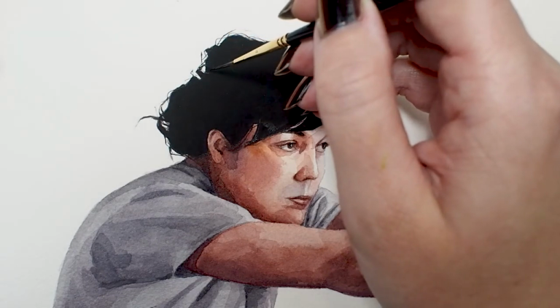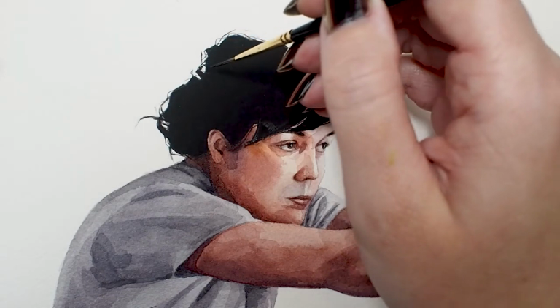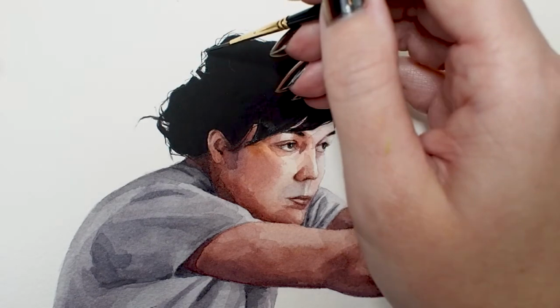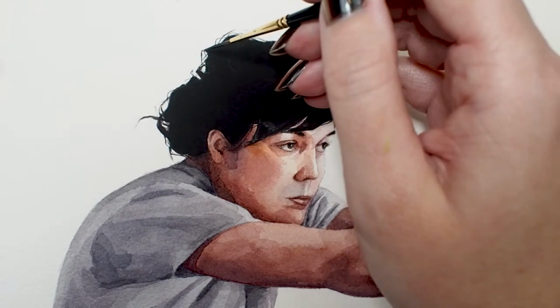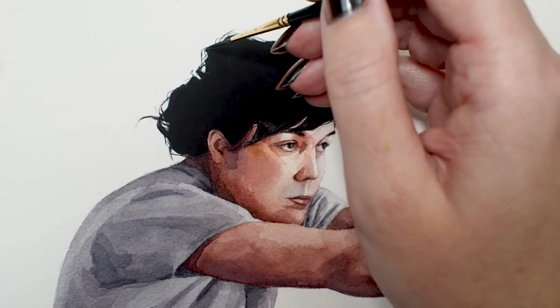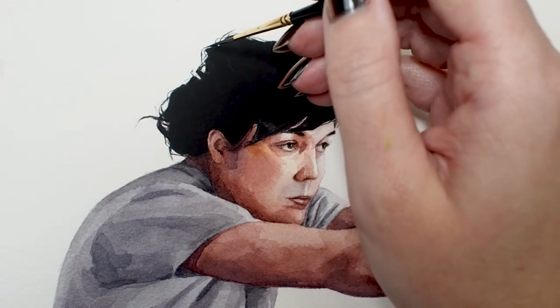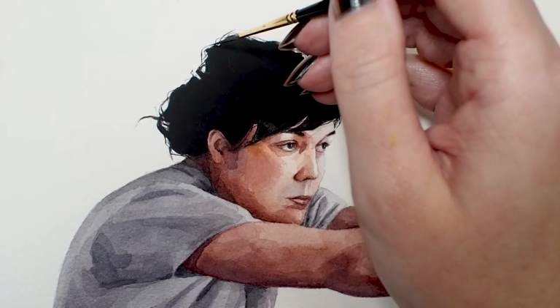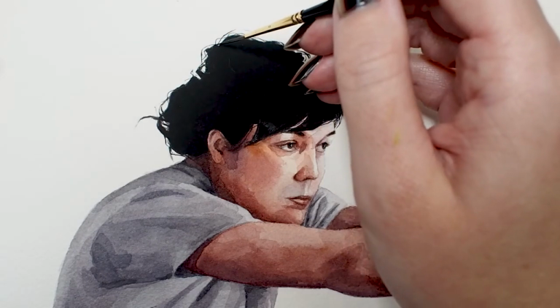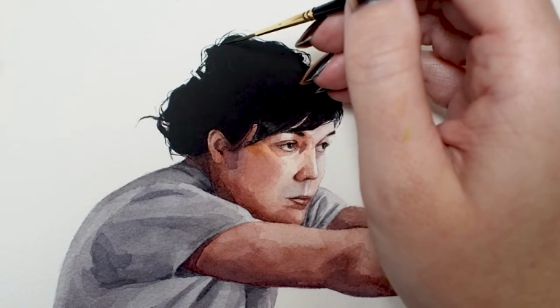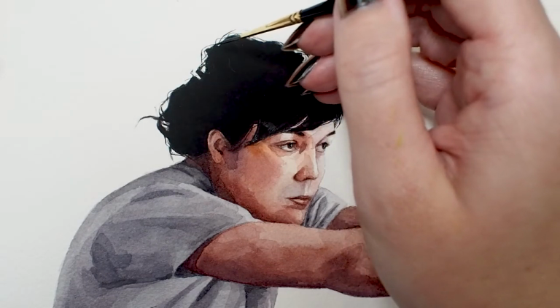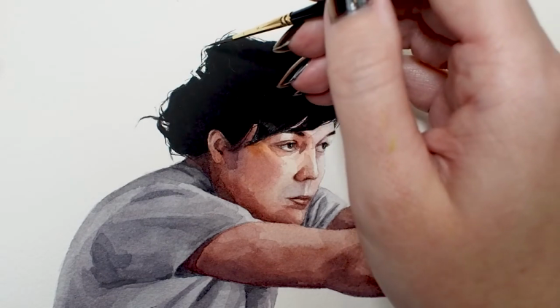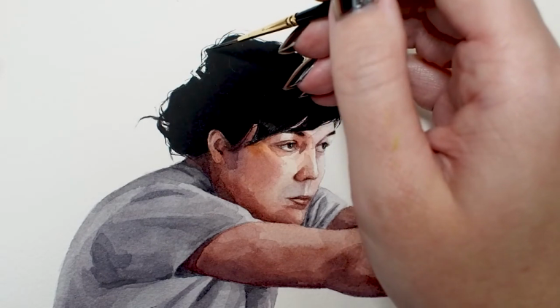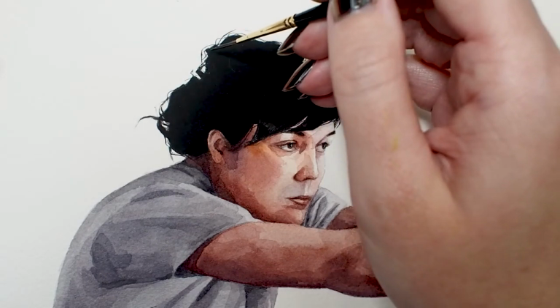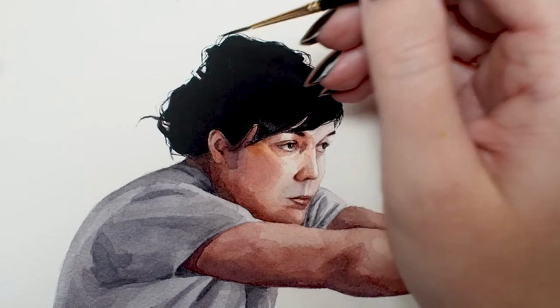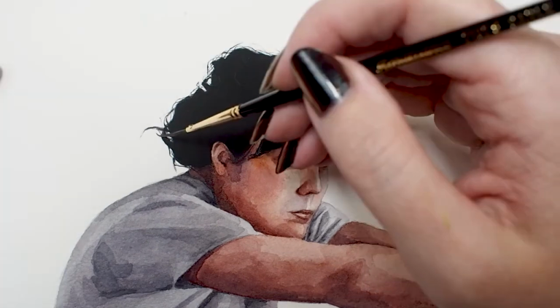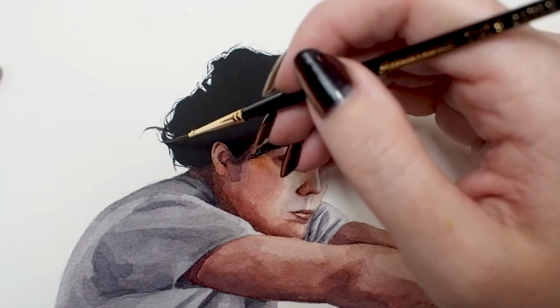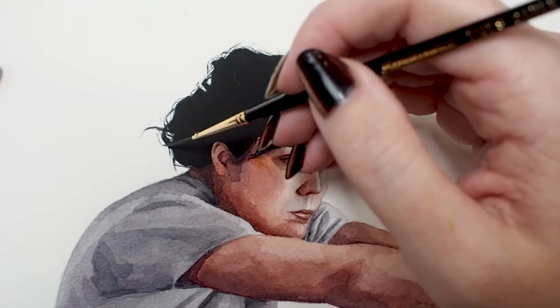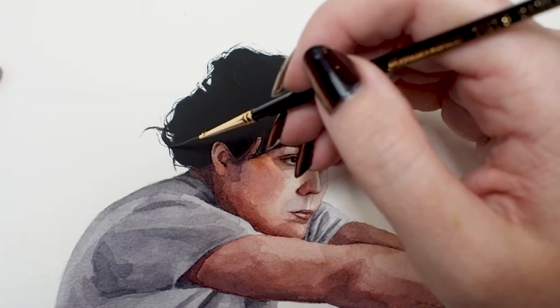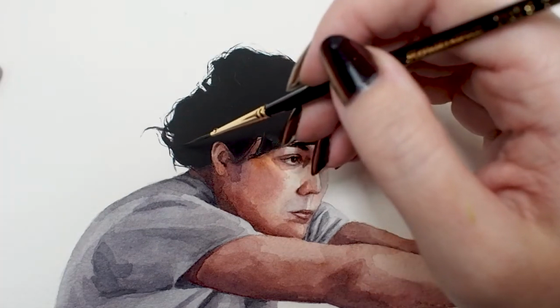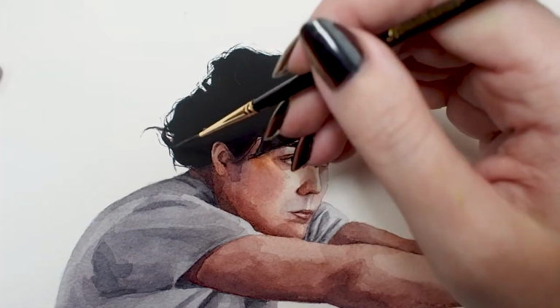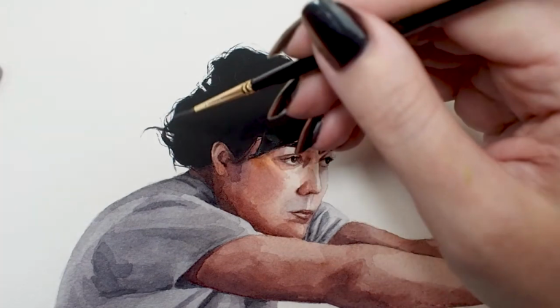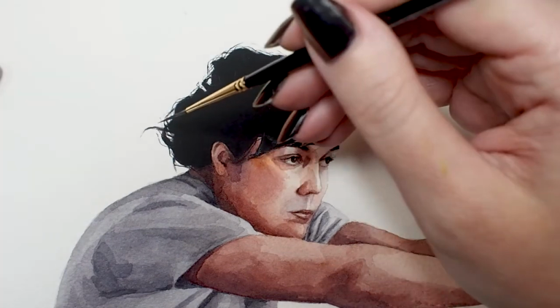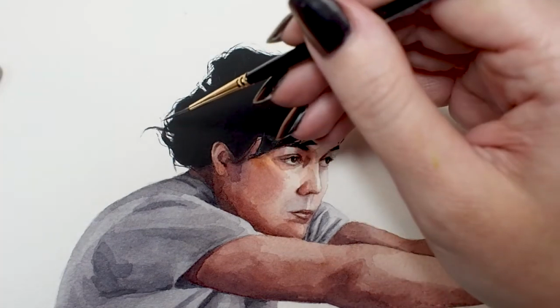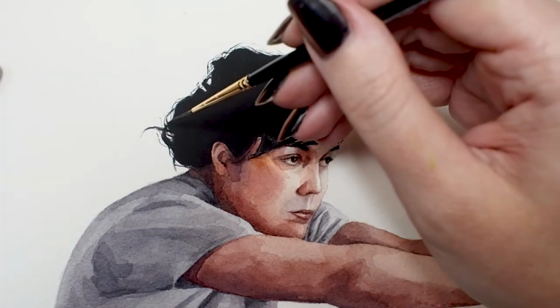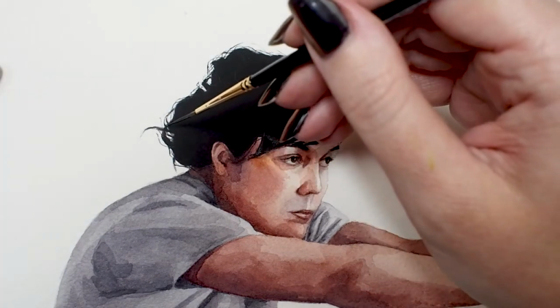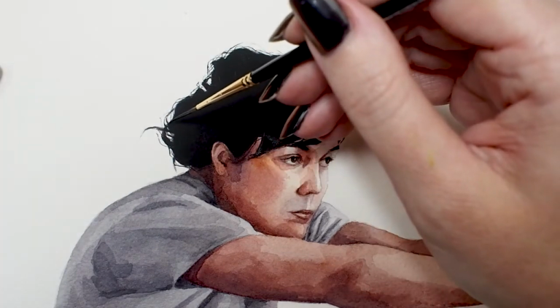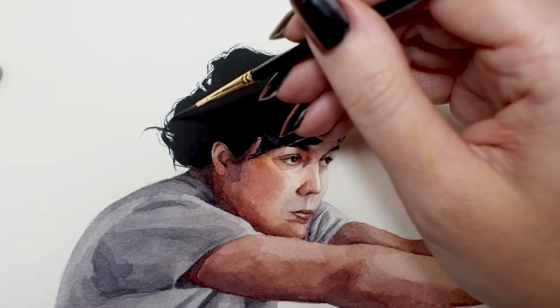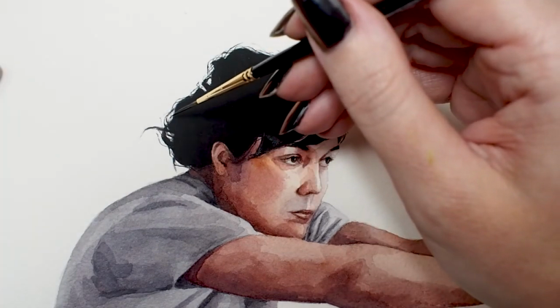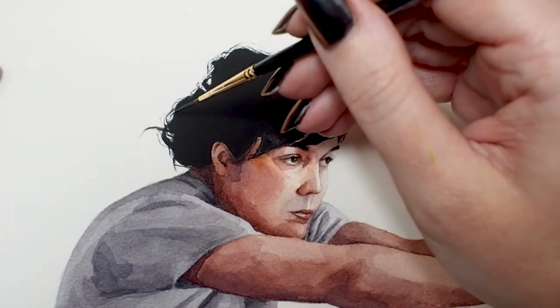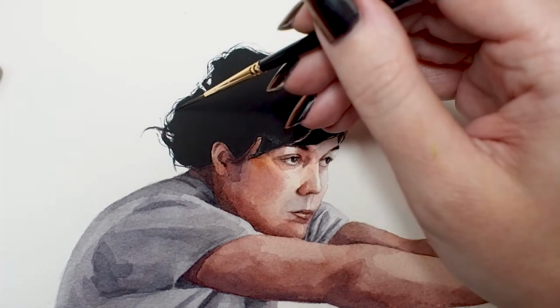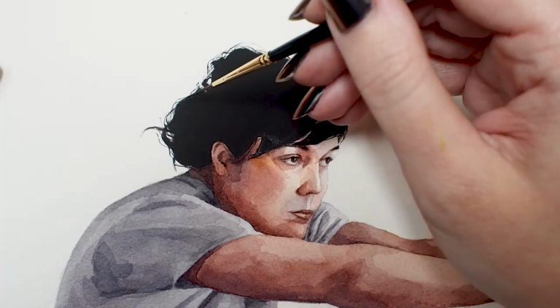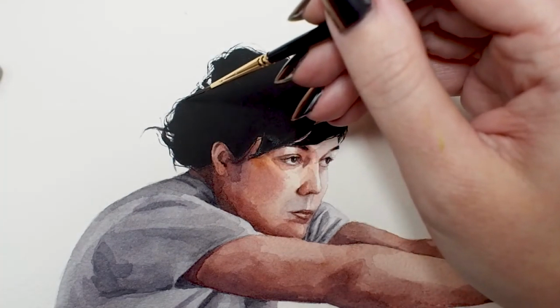For stray hairs on a portrait, I could make such tiny marks with ease.